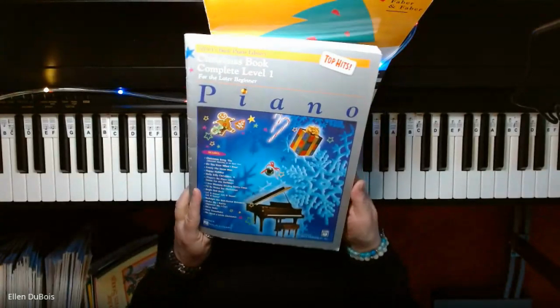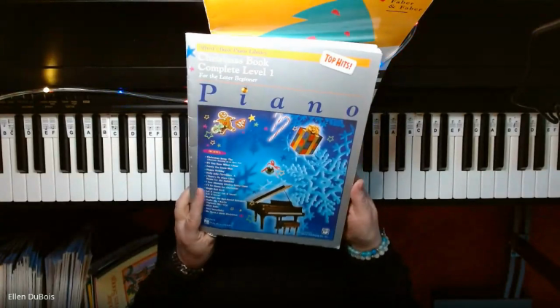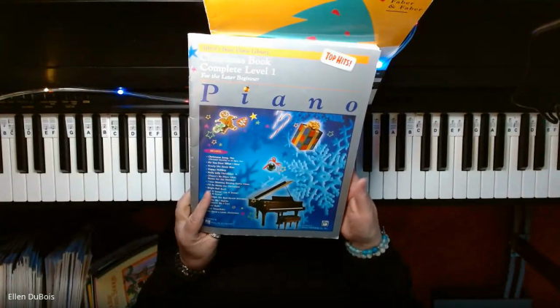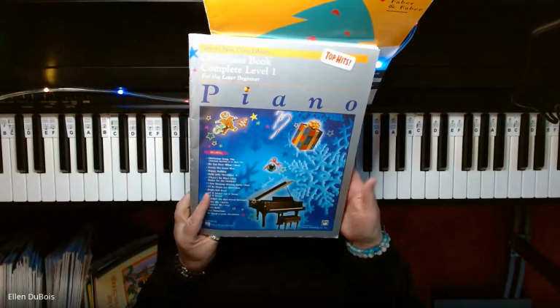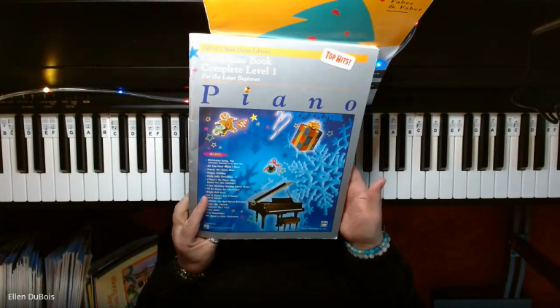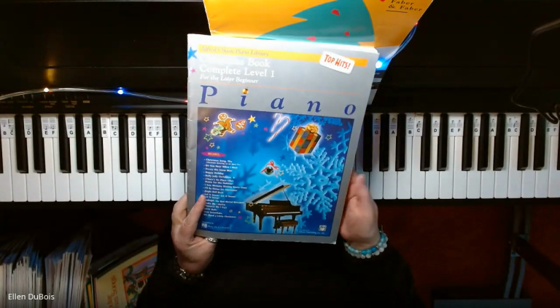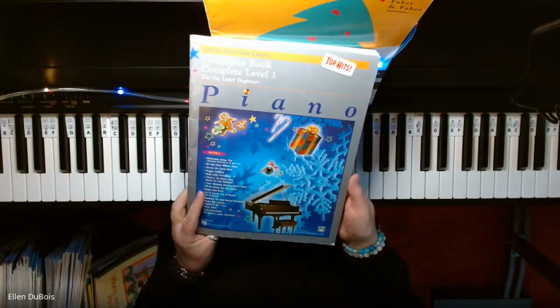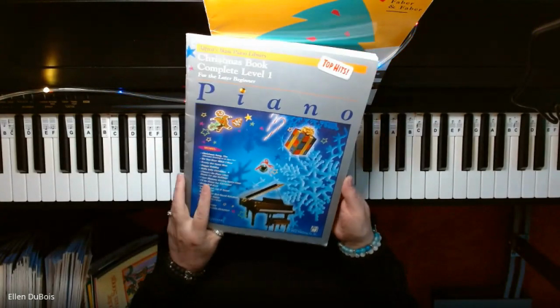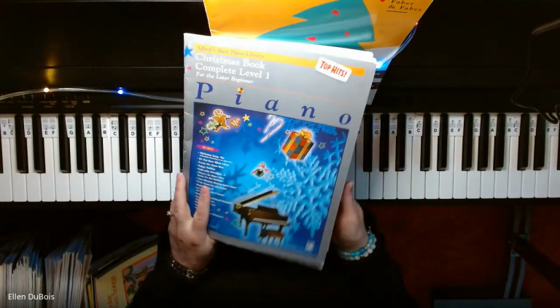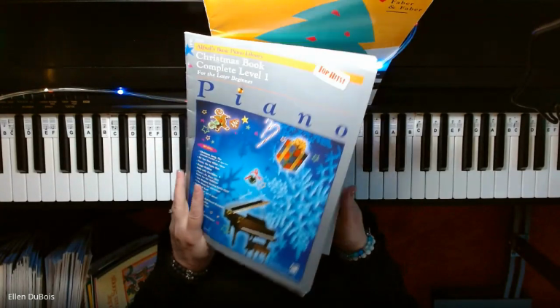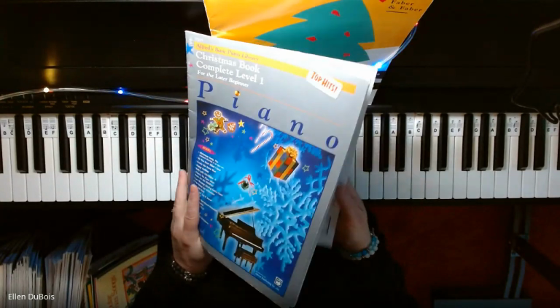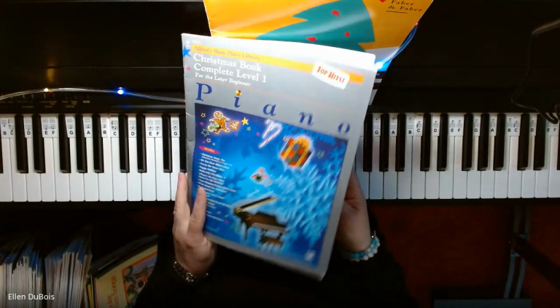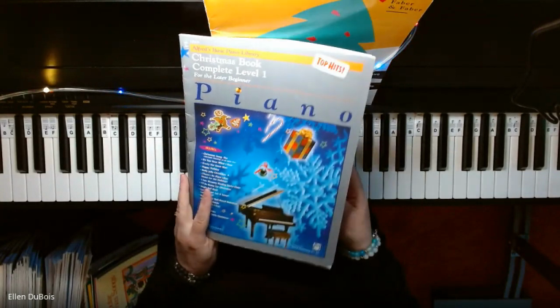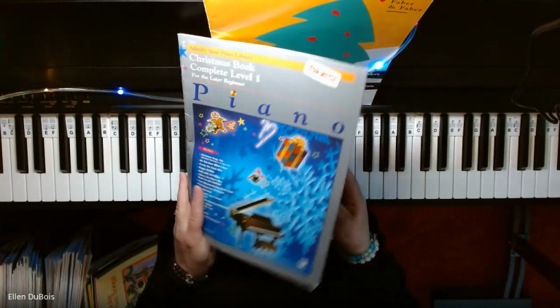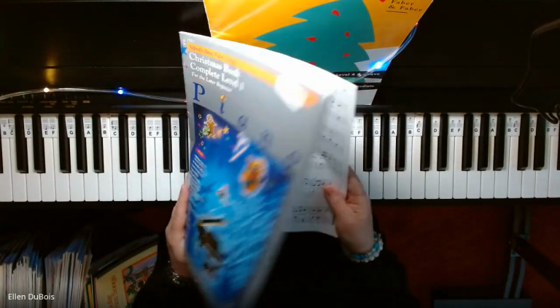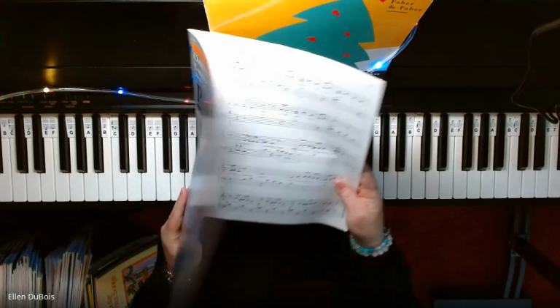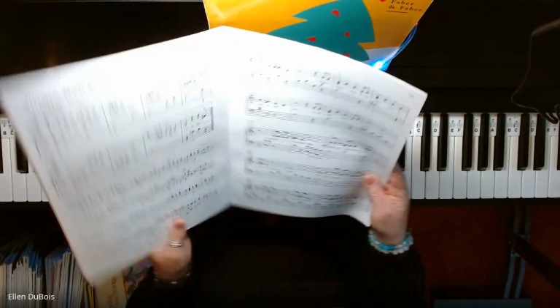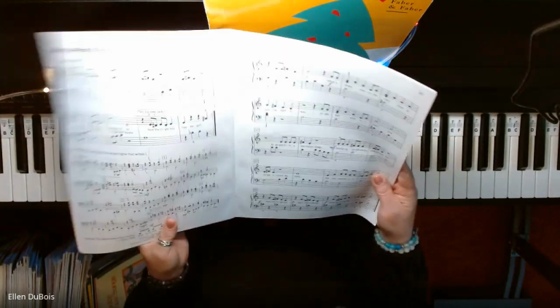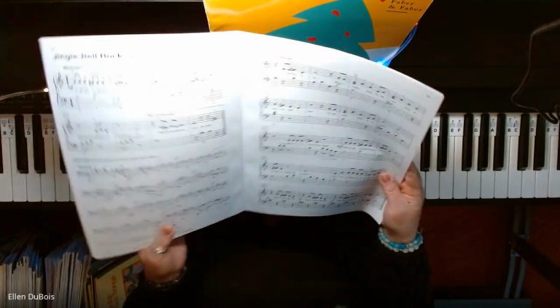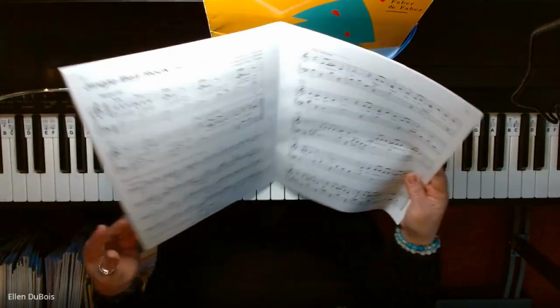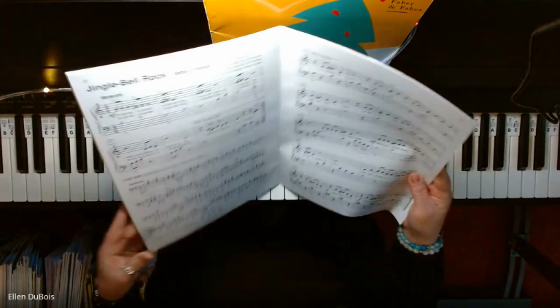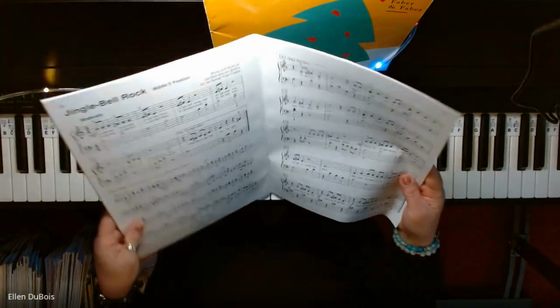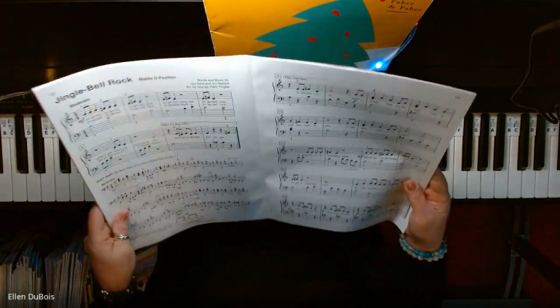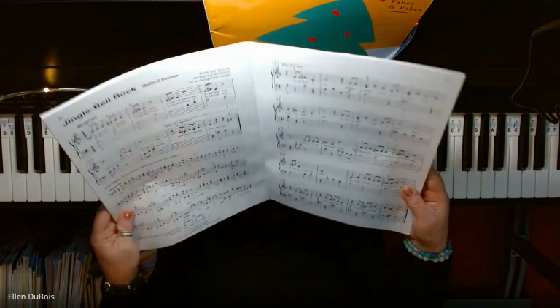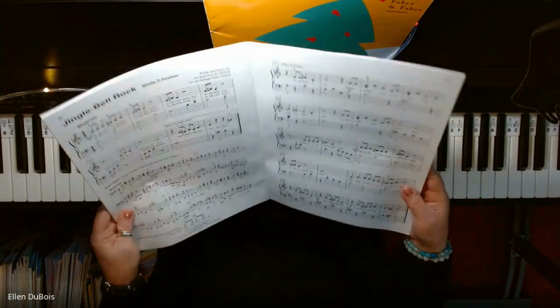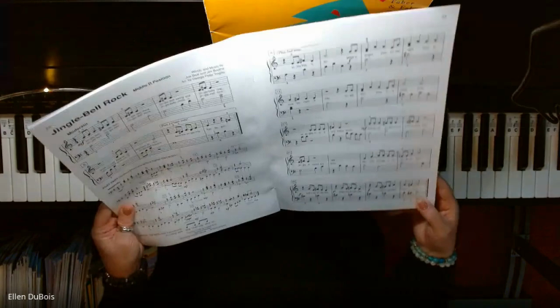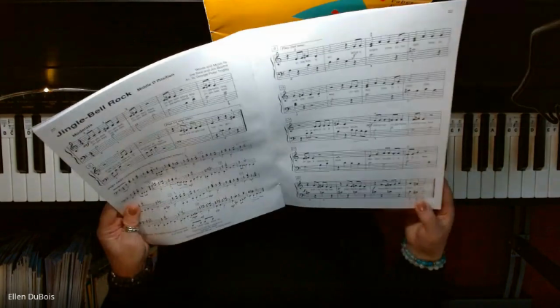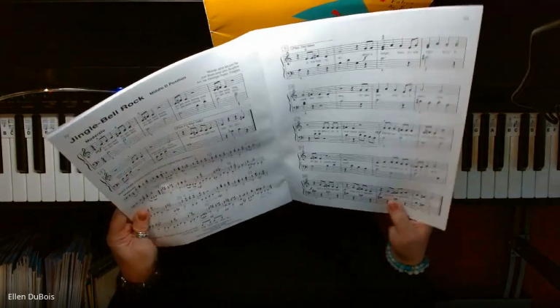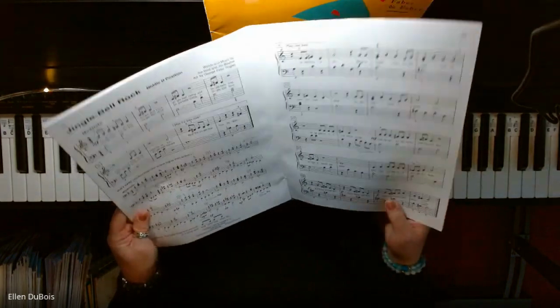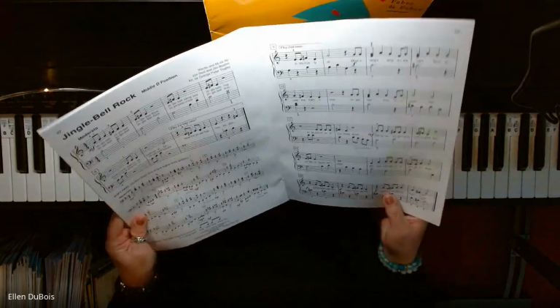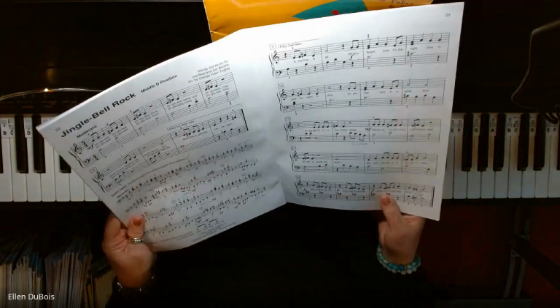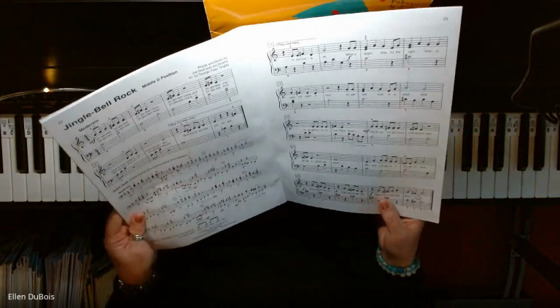Hey everyone, it's Ellen from Rhapsody Music Lessons, and we've got Jingle Bell Rock.